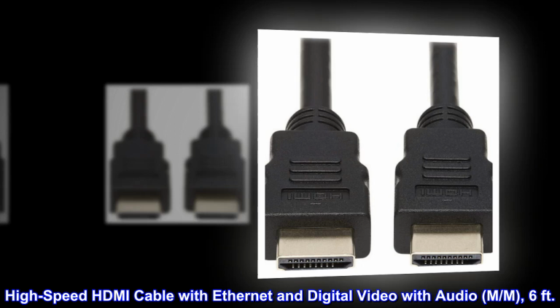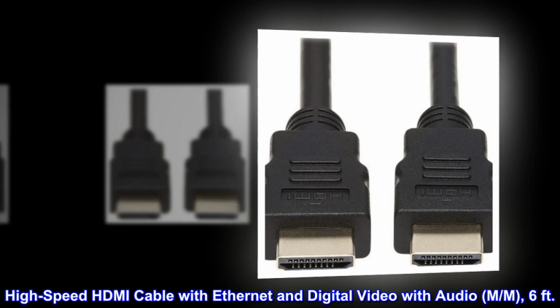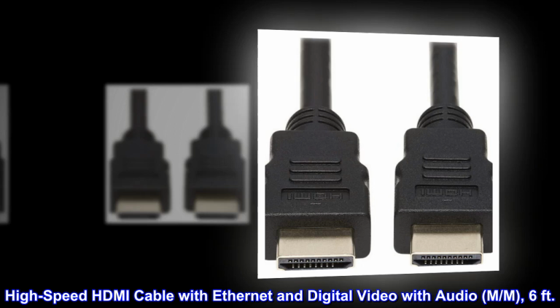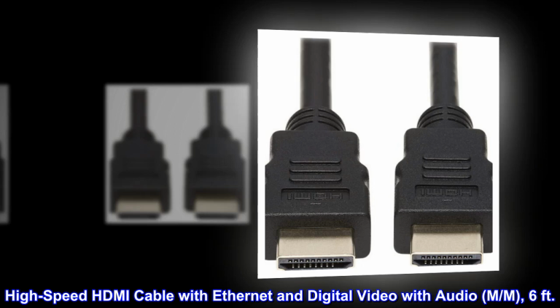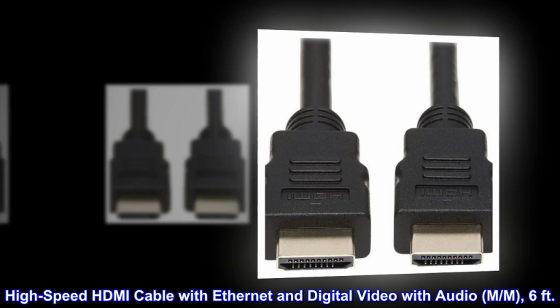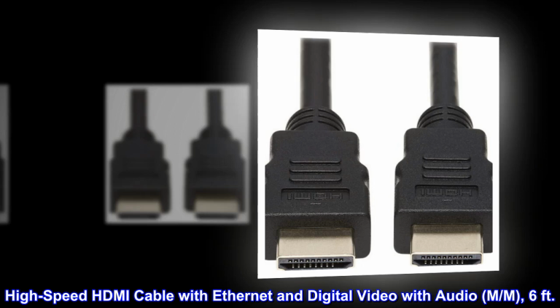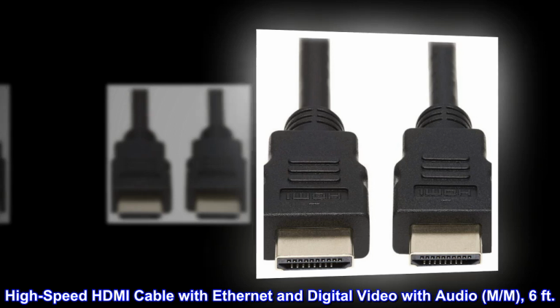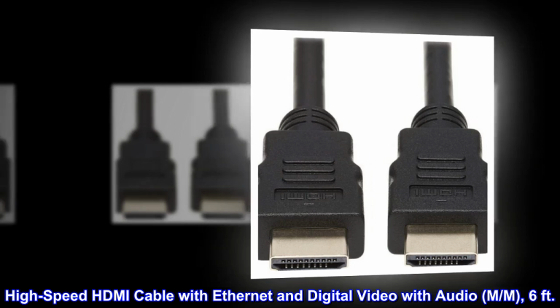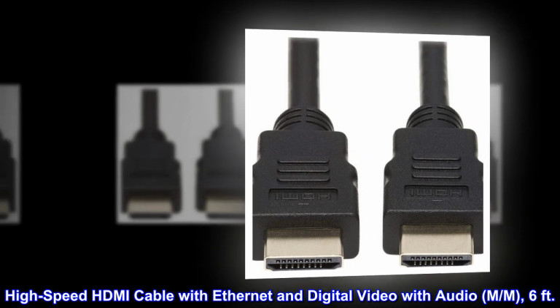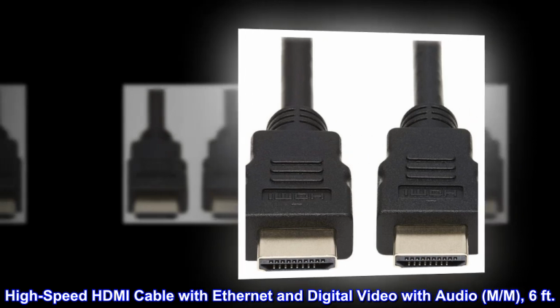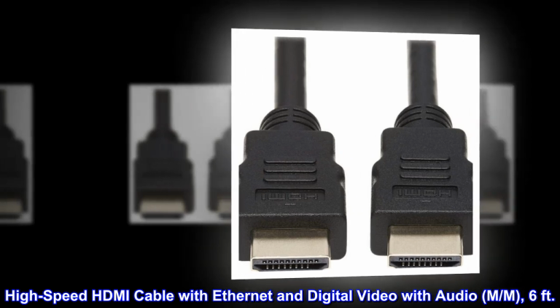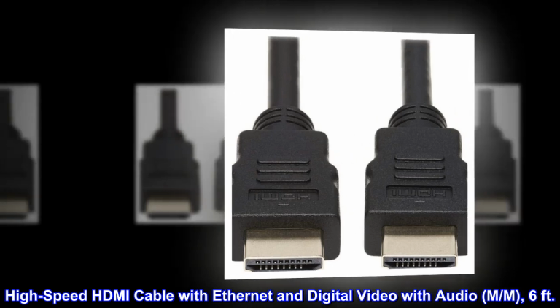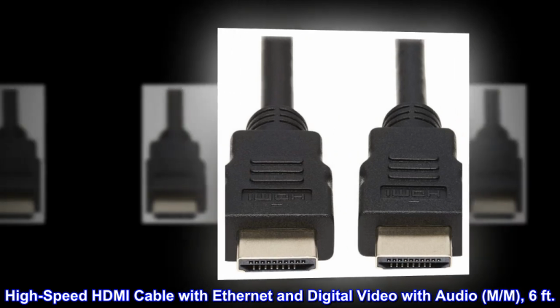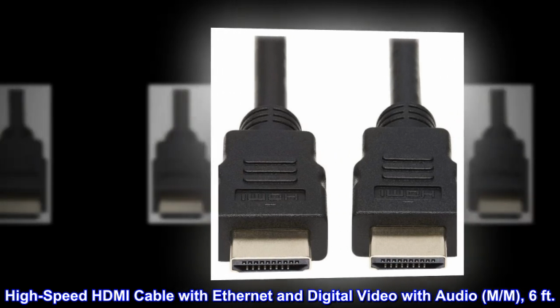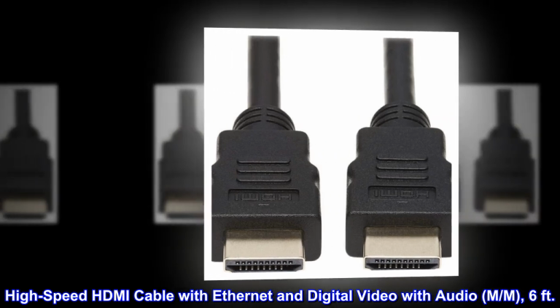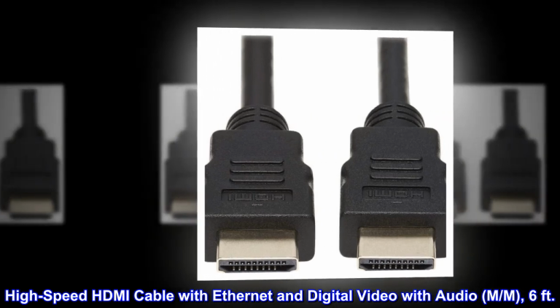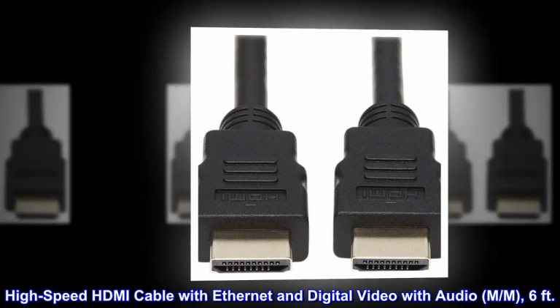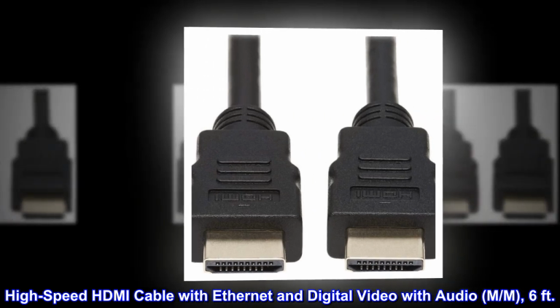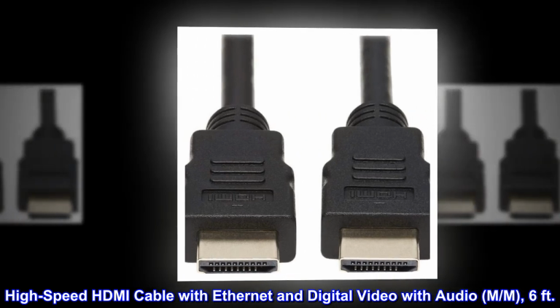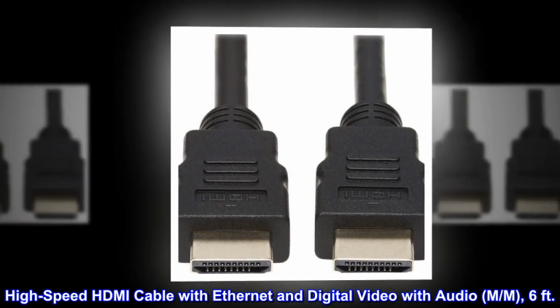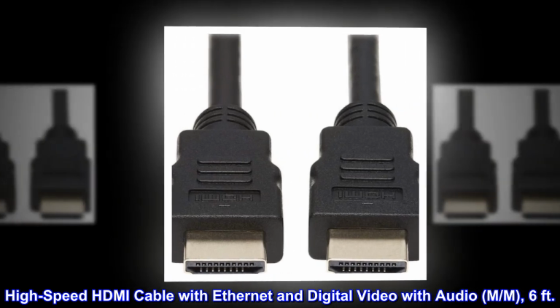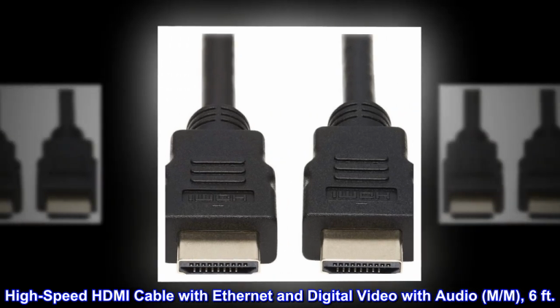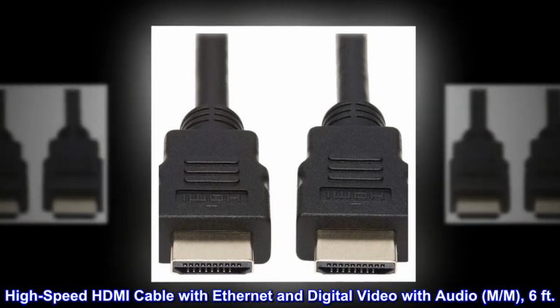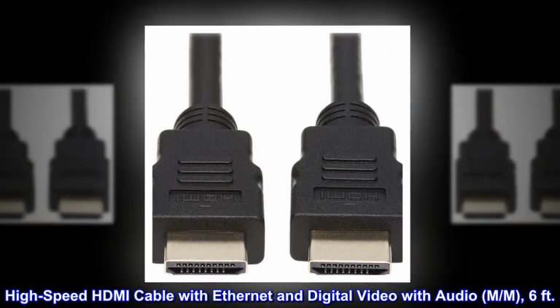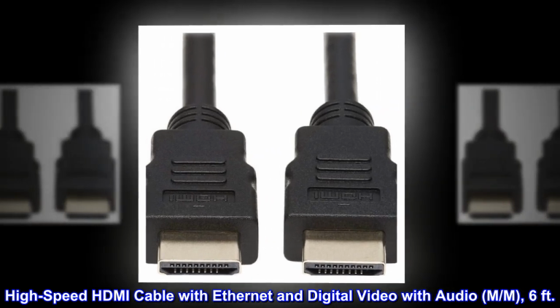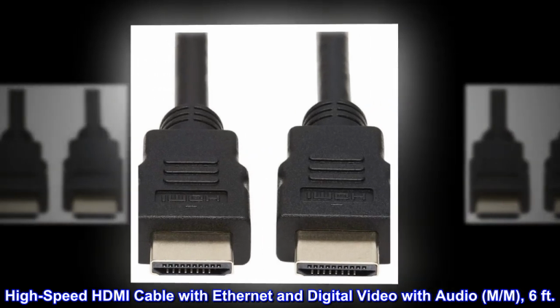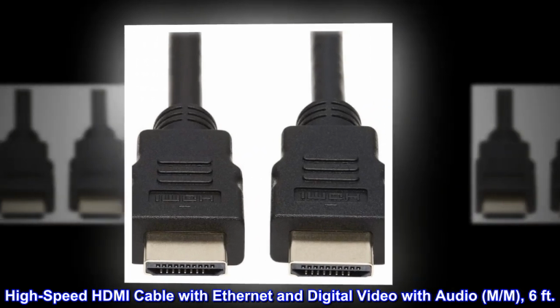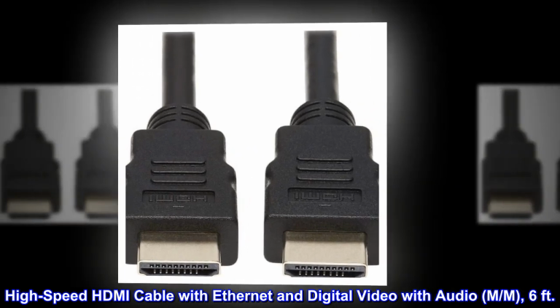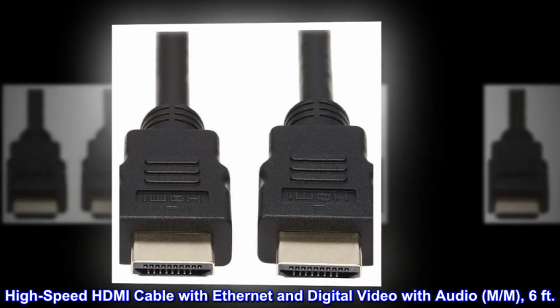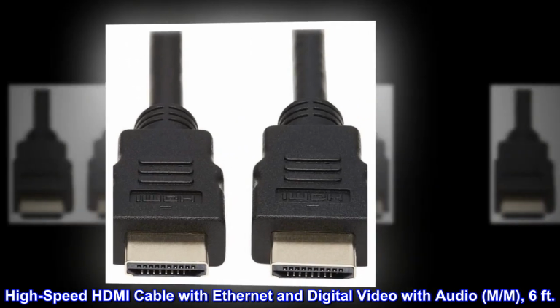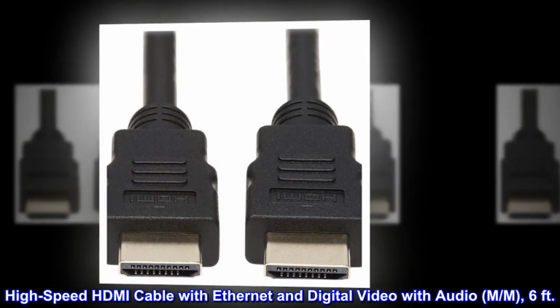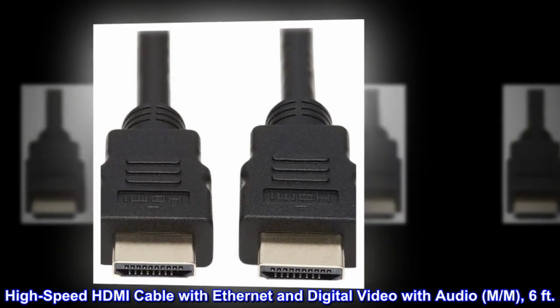High-speed HDMI cable with Ethernet and digital video with audio, Male/Male, 6 feet.